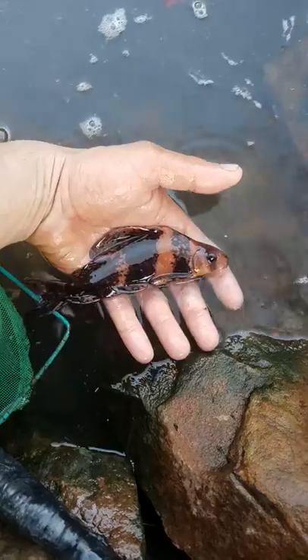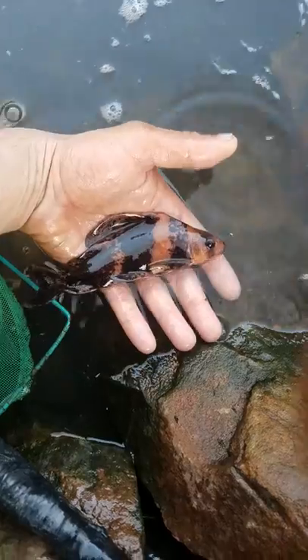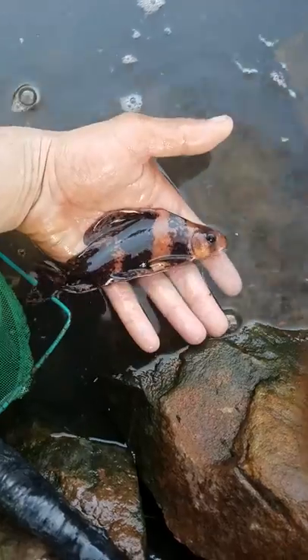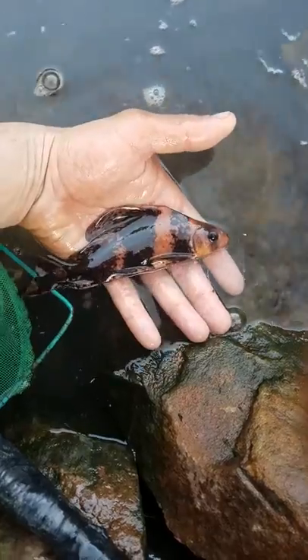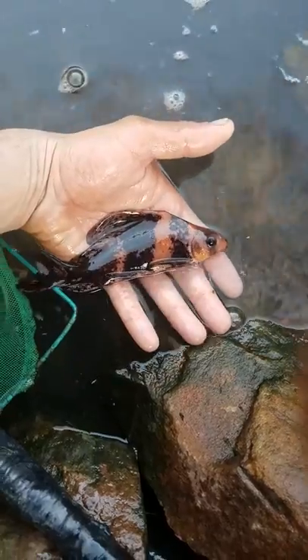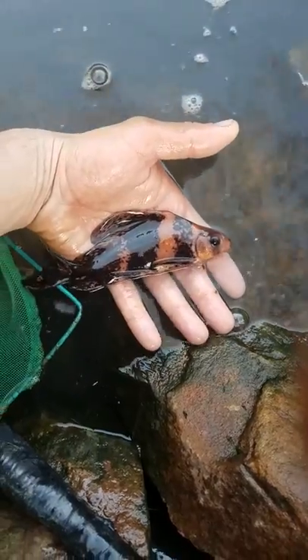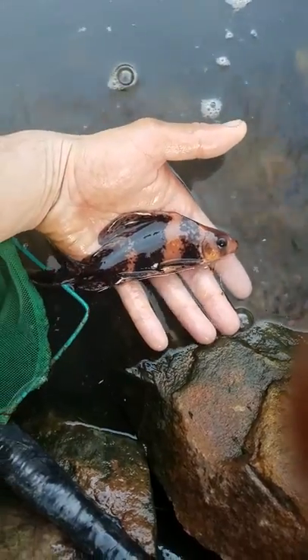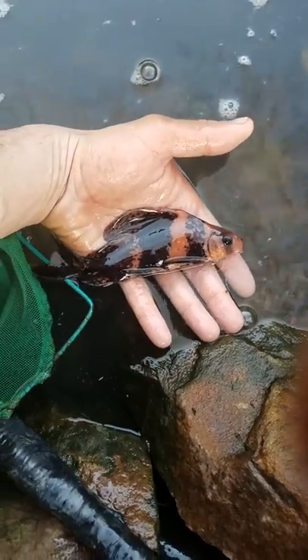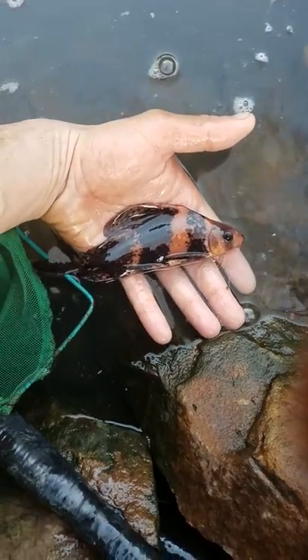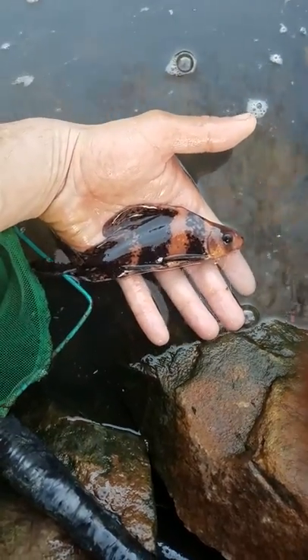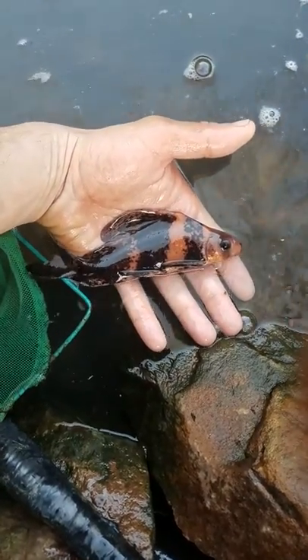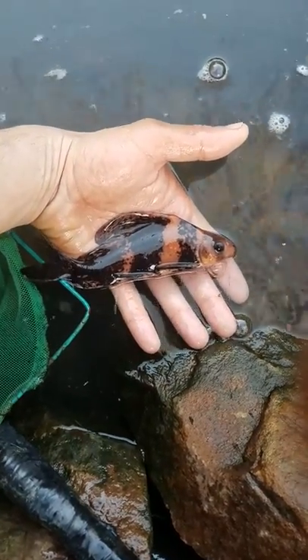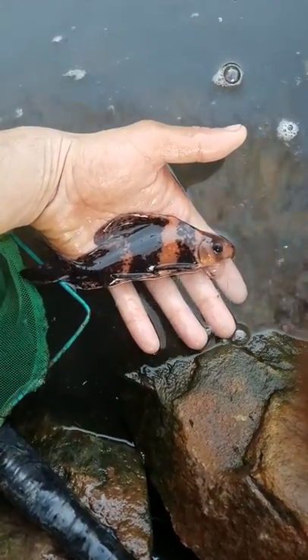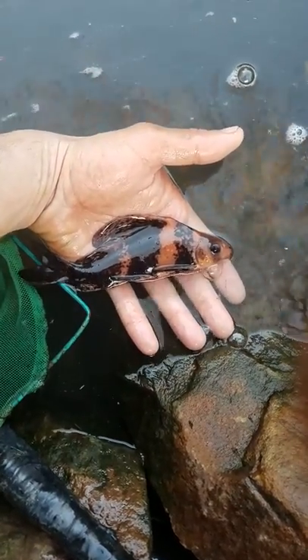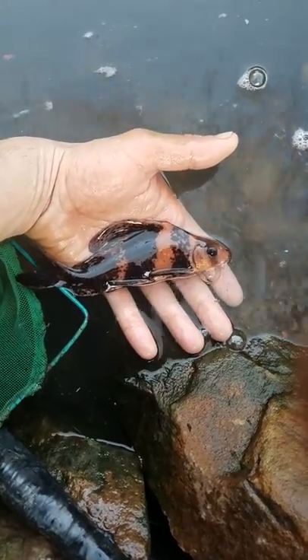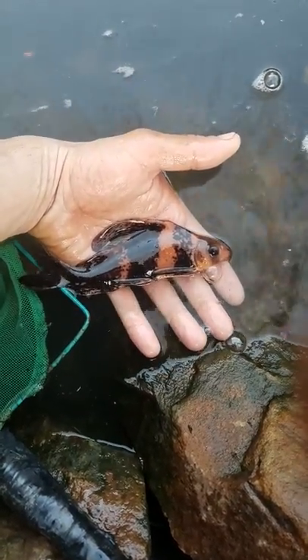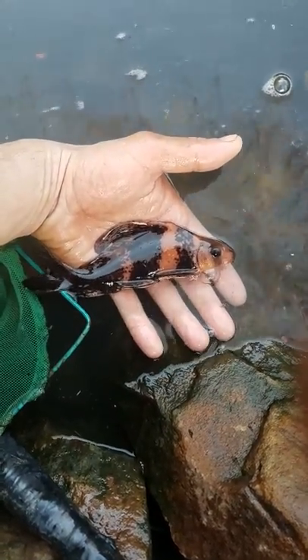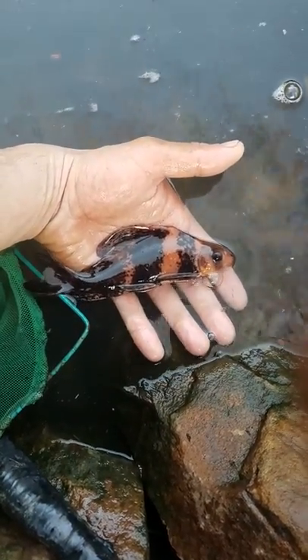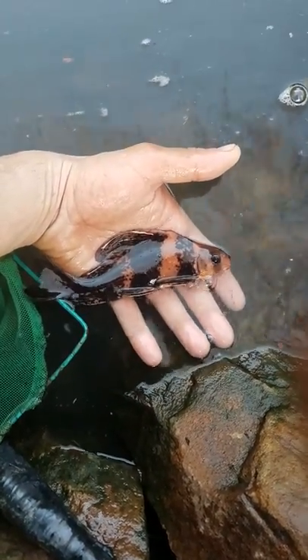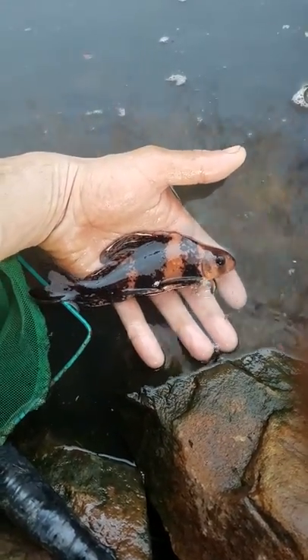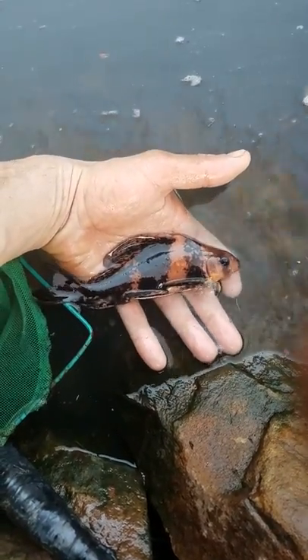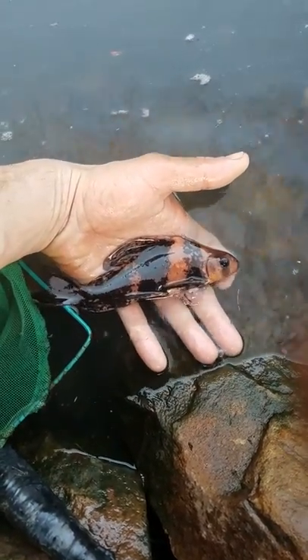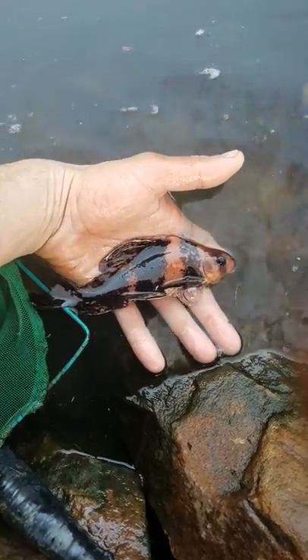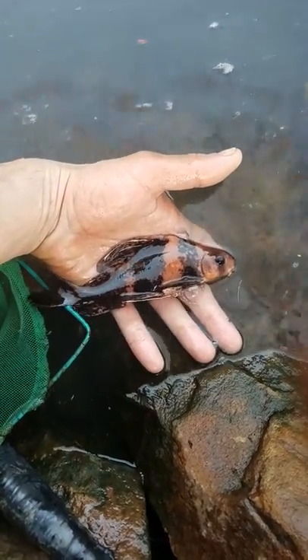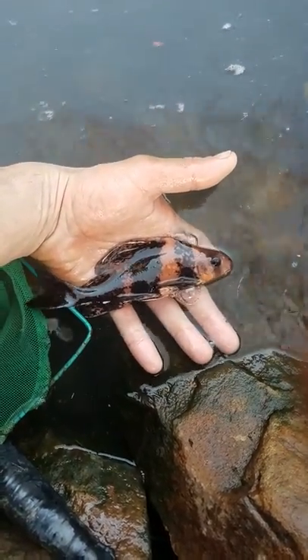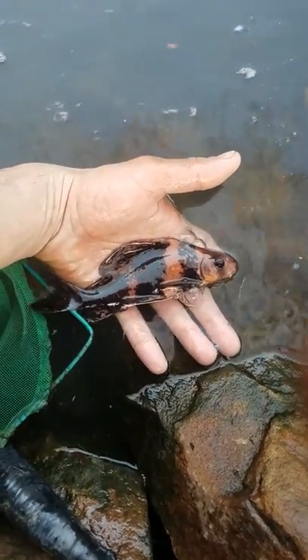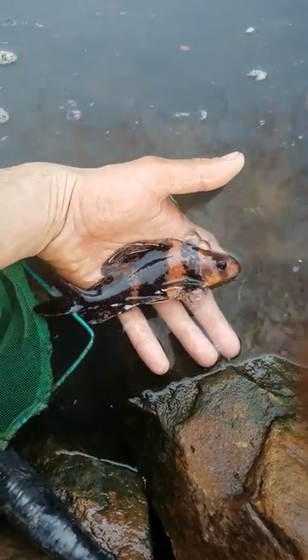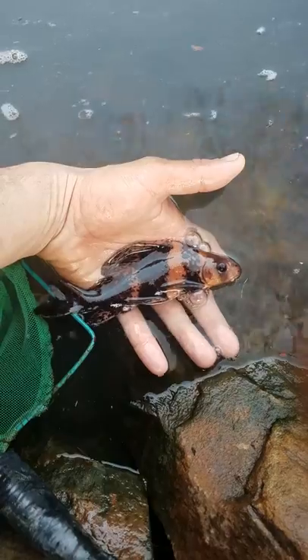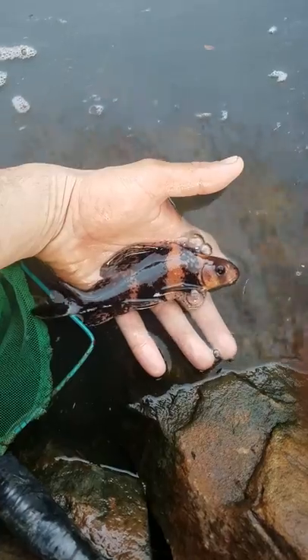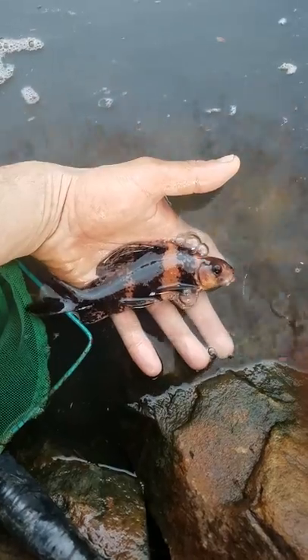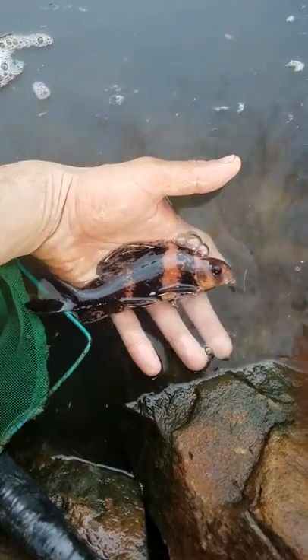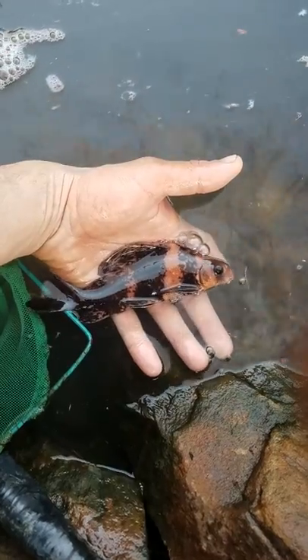I just did a pond clean out and I'm releasing my fish. Spring clean out.